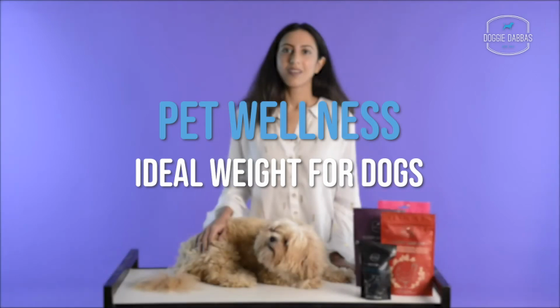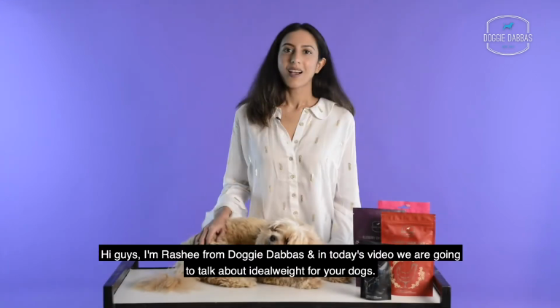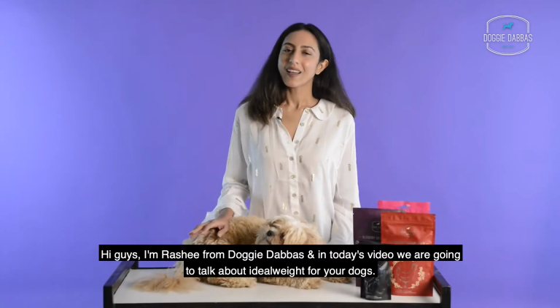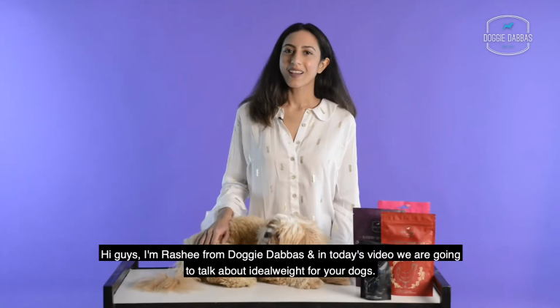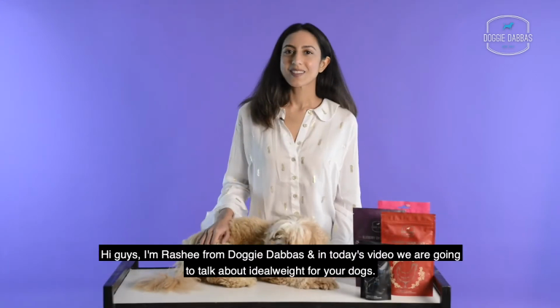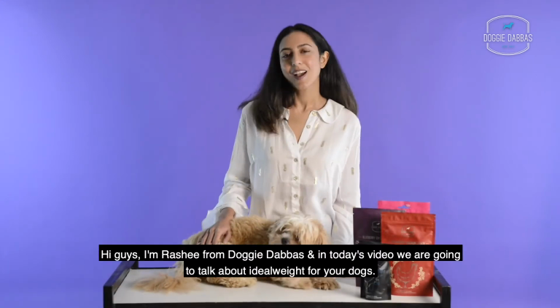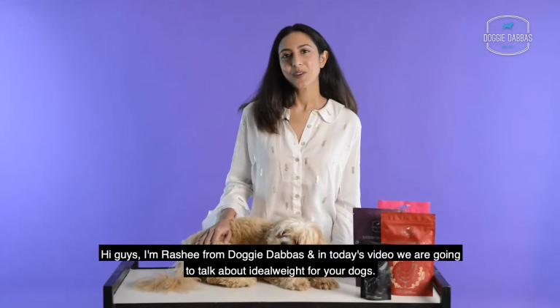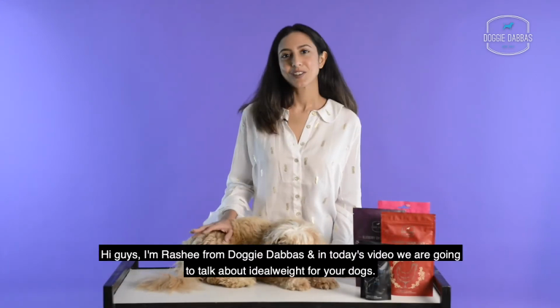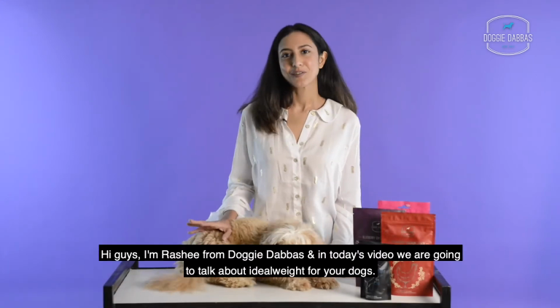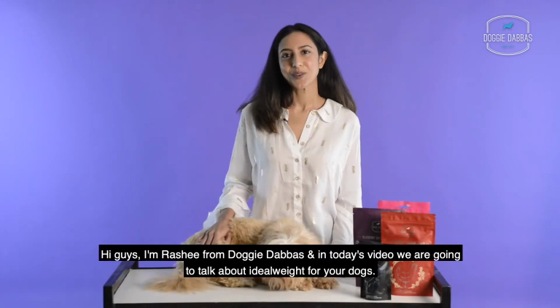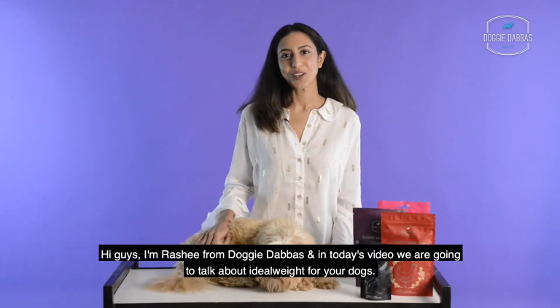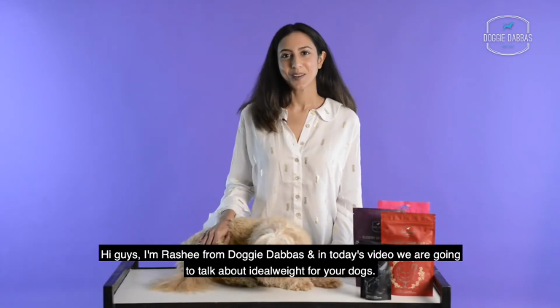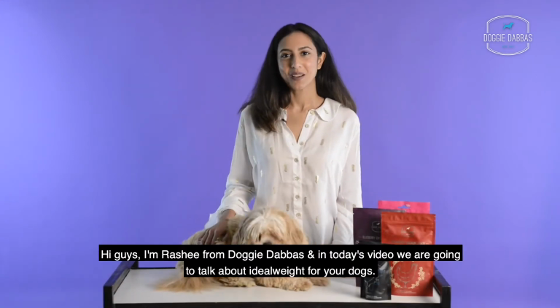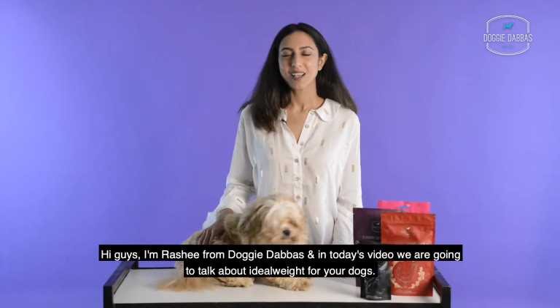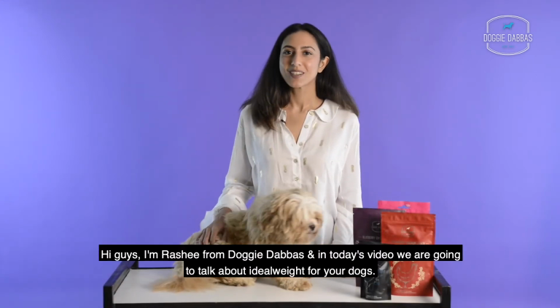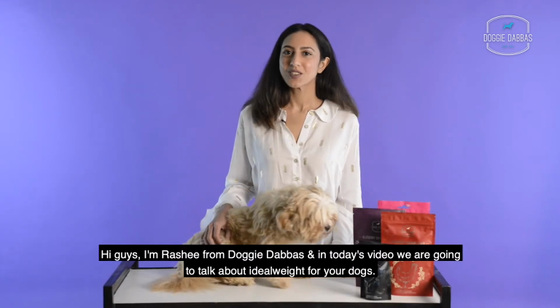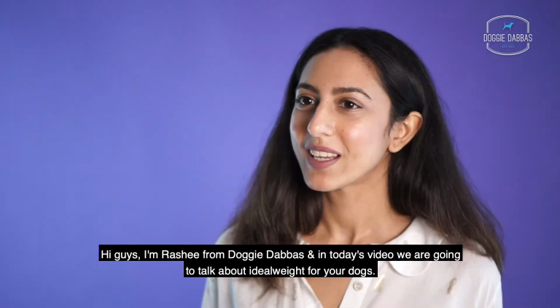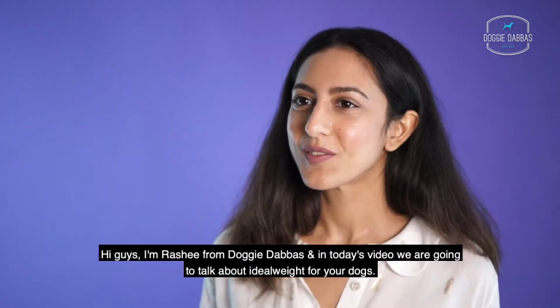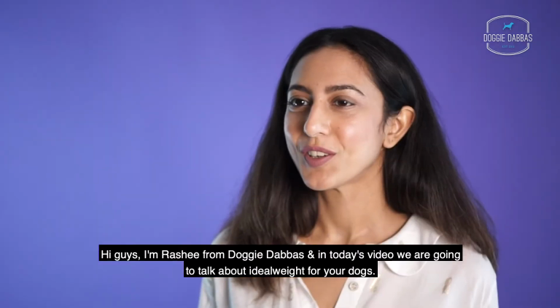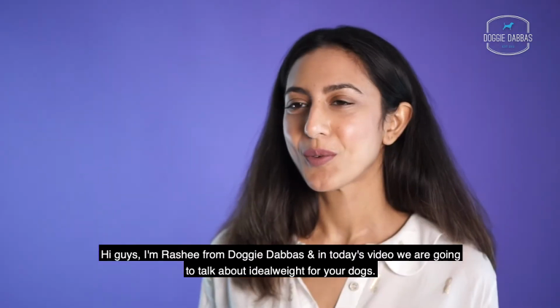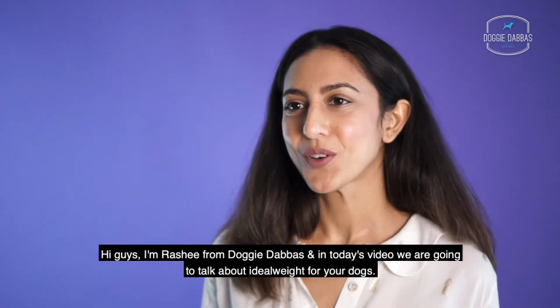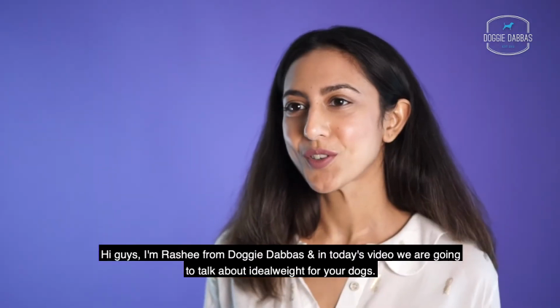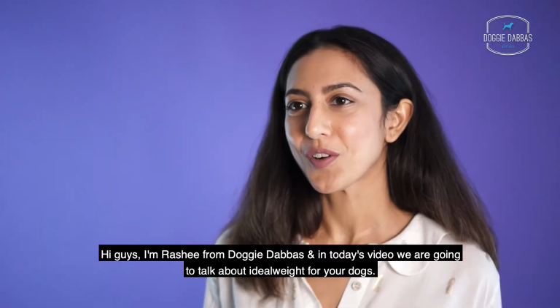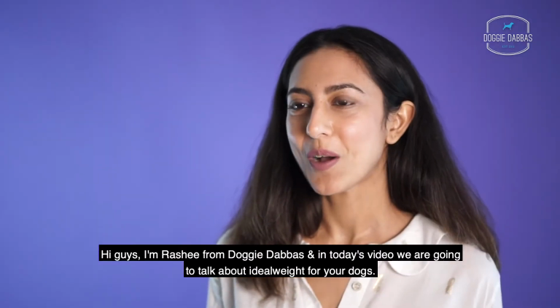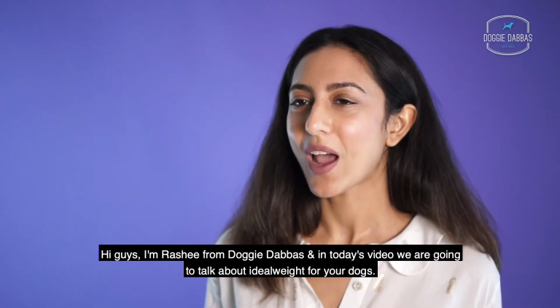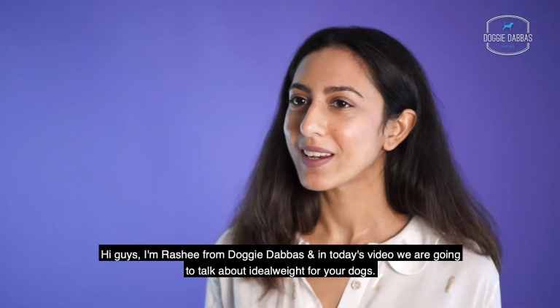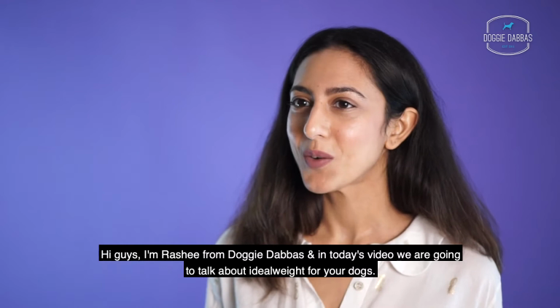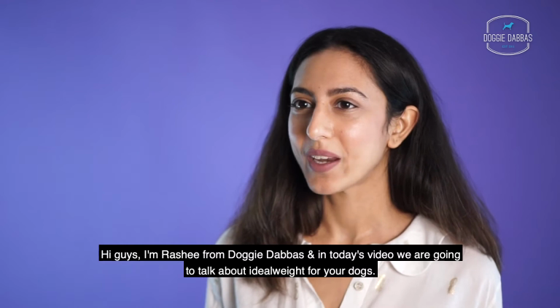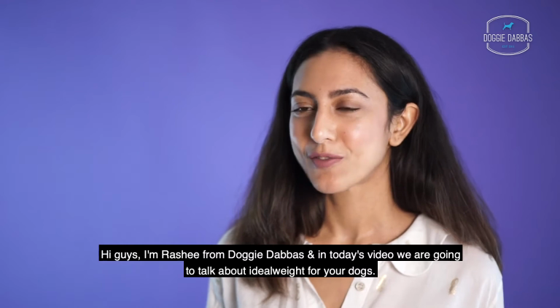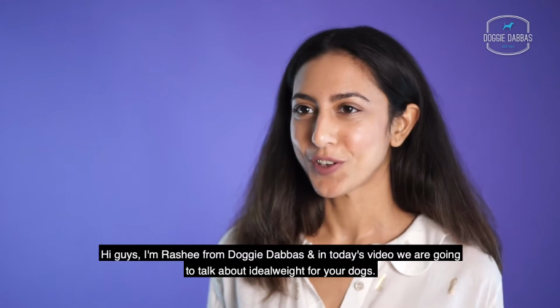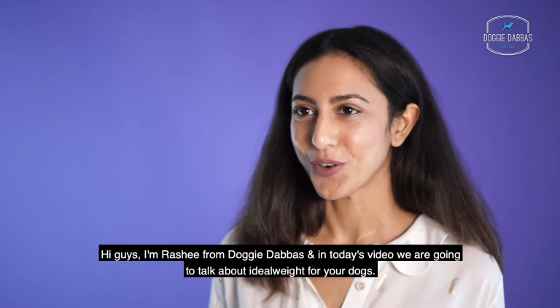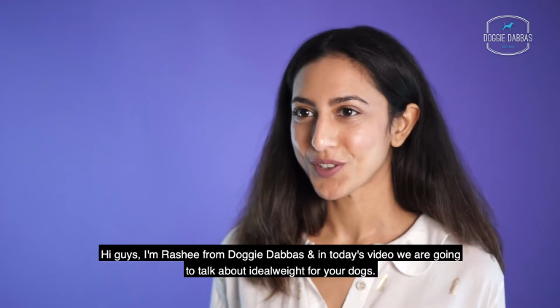Hi guys, I'm Rashi from Dog Eat Appa's, and in today's video we're going to talk about ideal weight for your dogs.